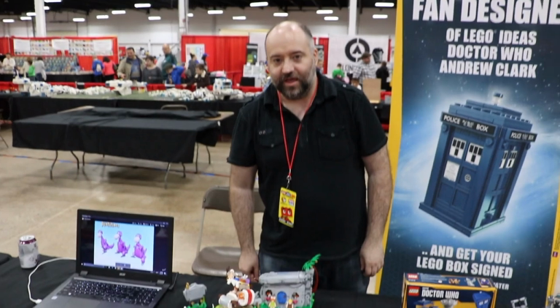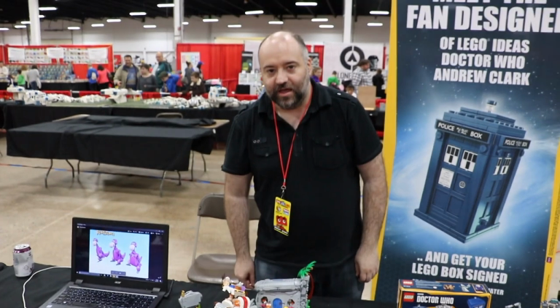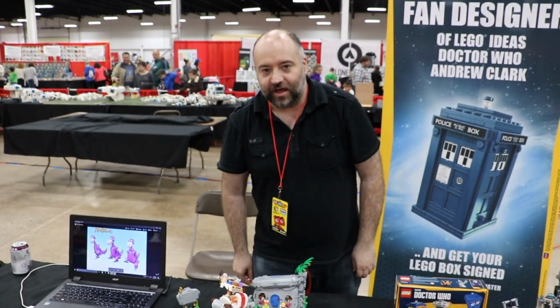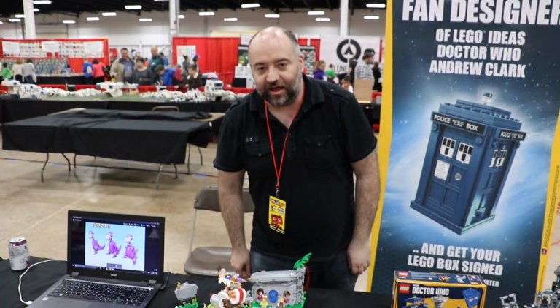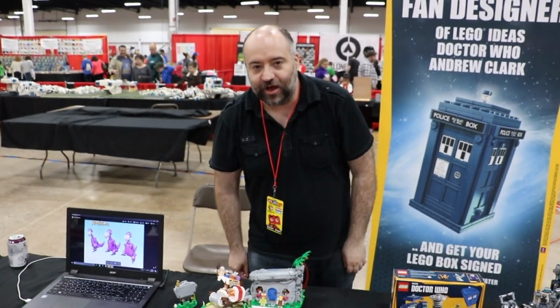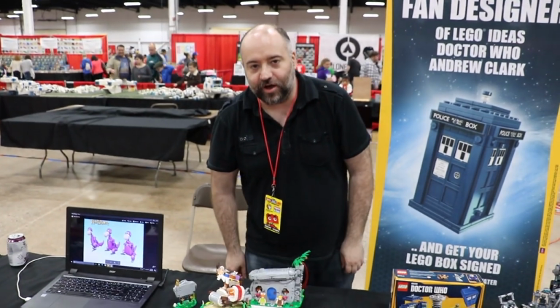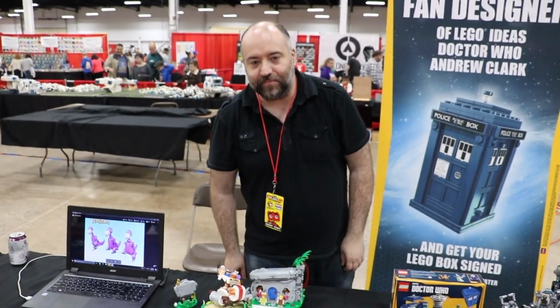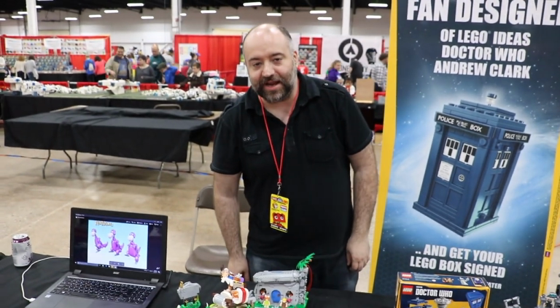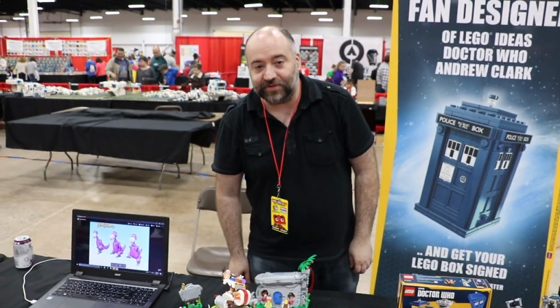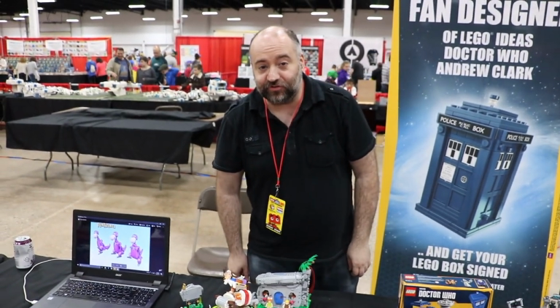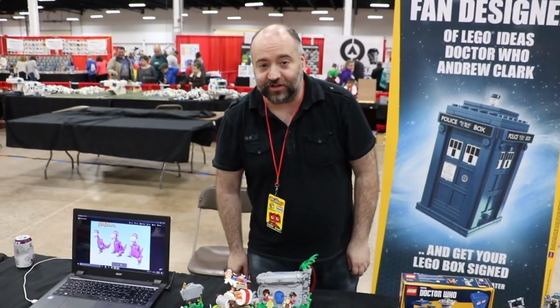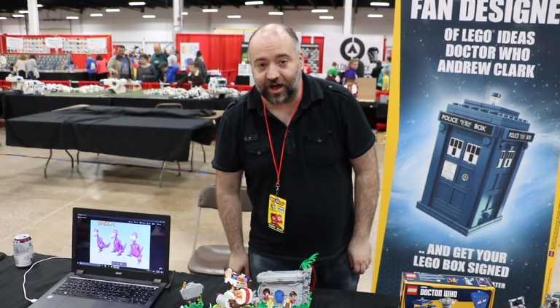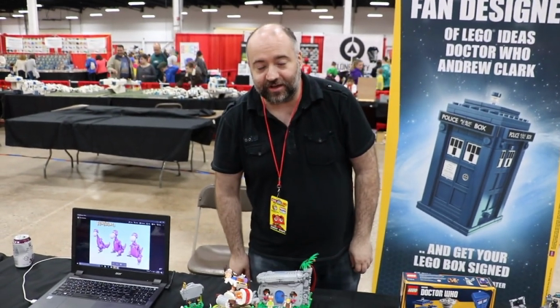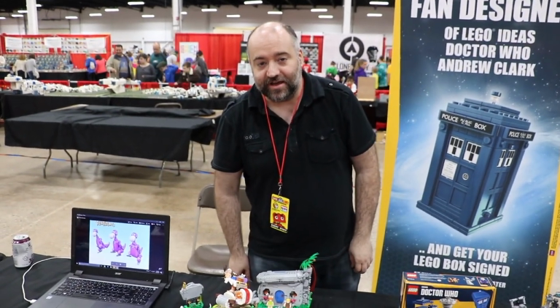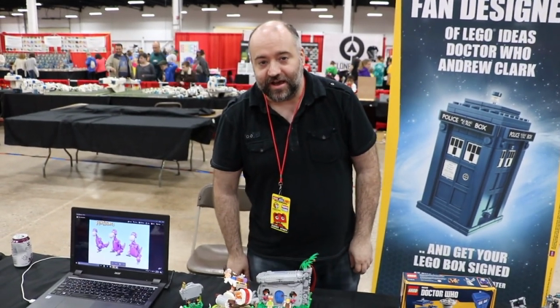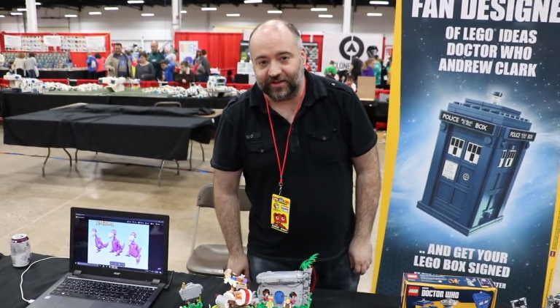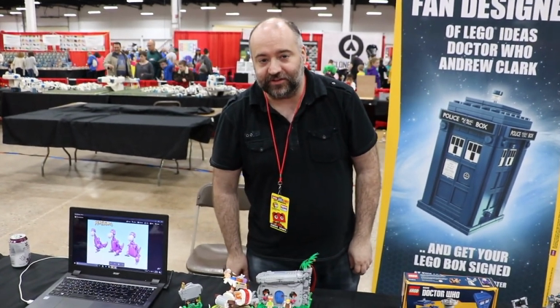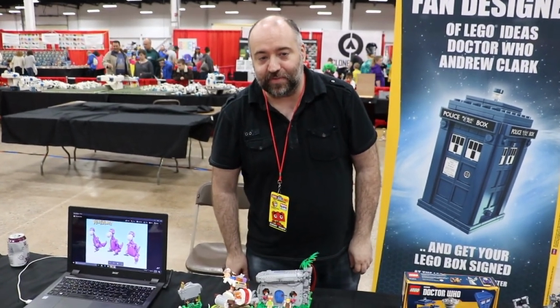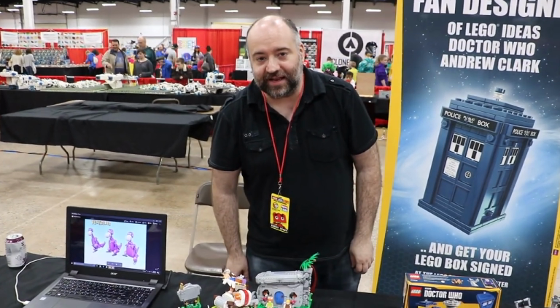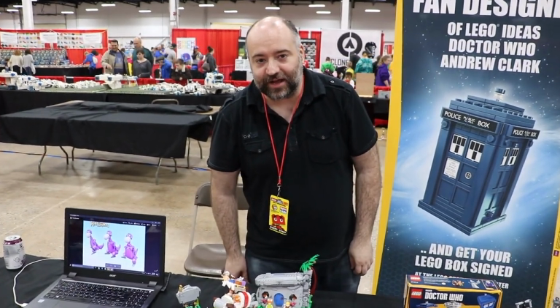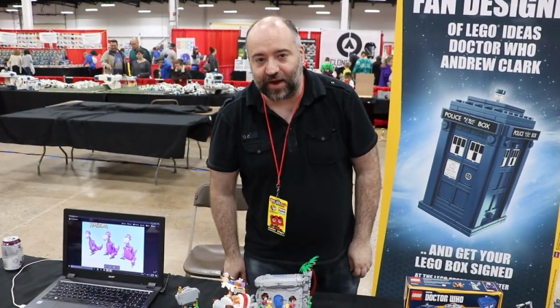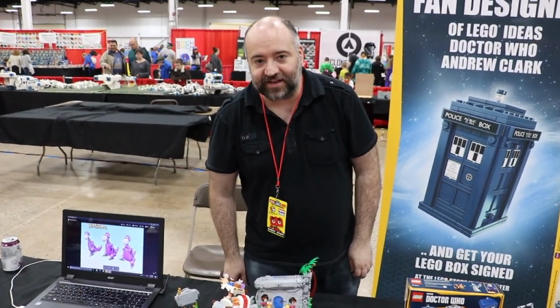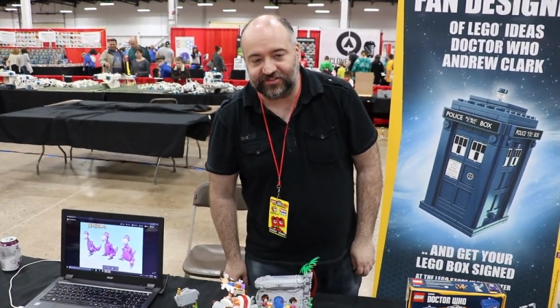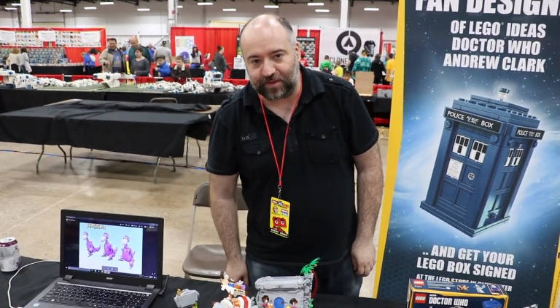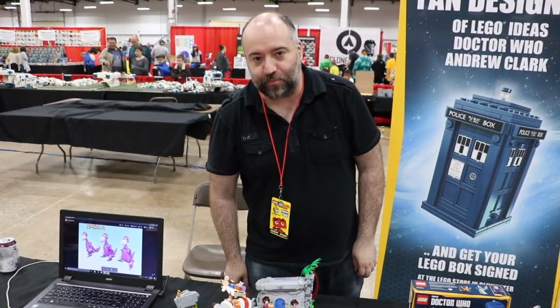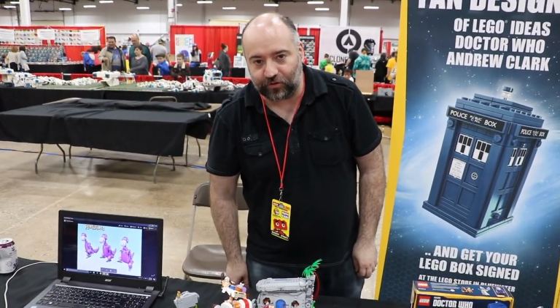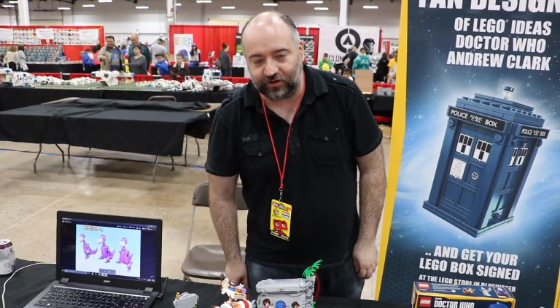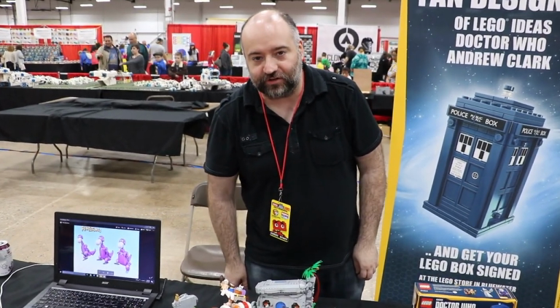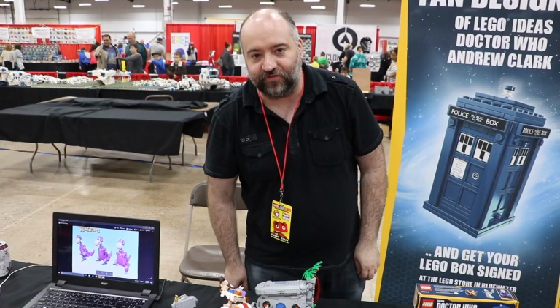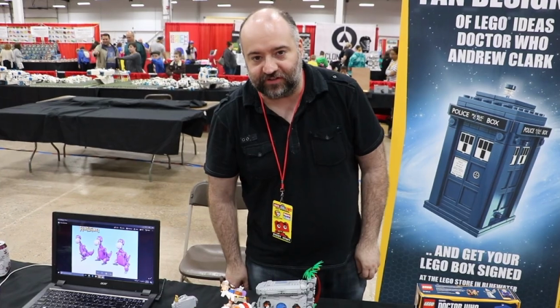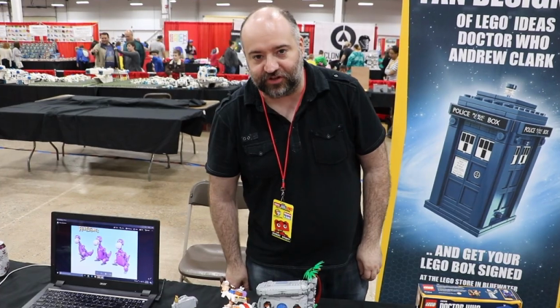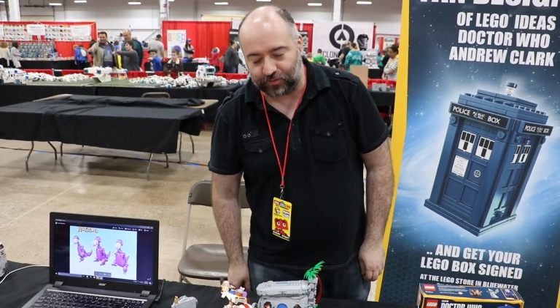Hello, my name is Andrew Clark and this is my LEGO Ideas set proposal for the Flintstones.